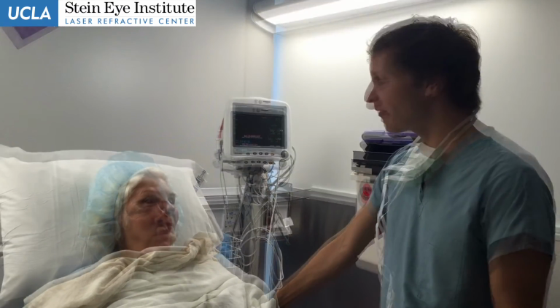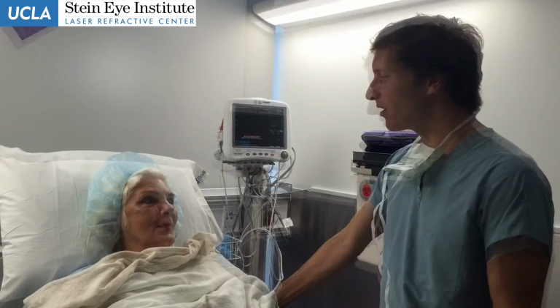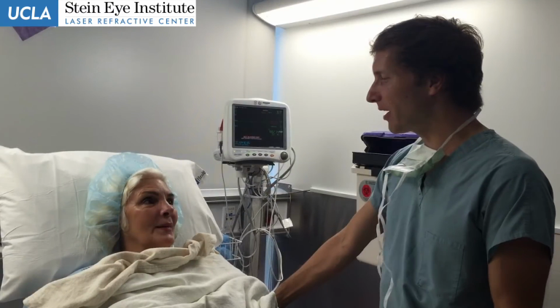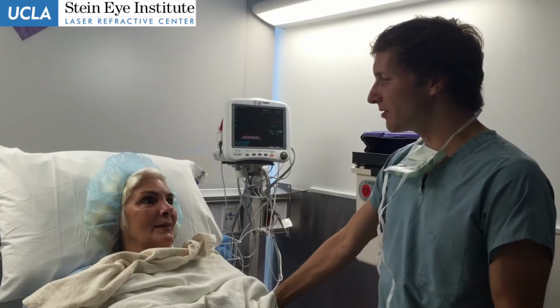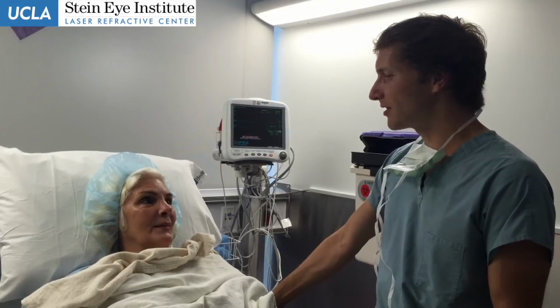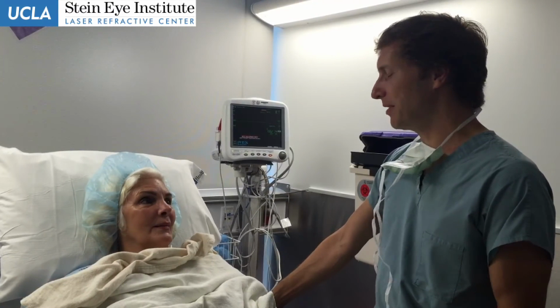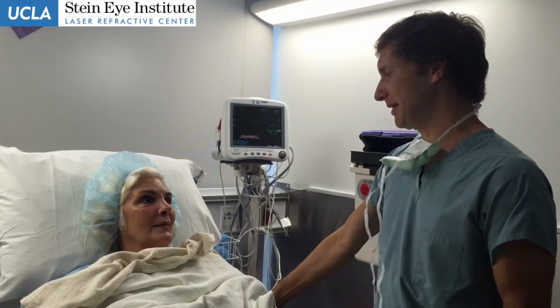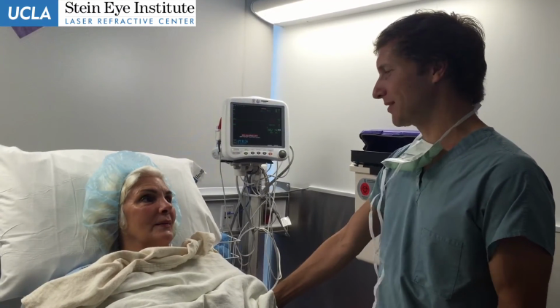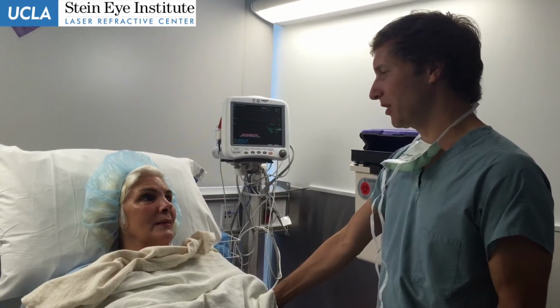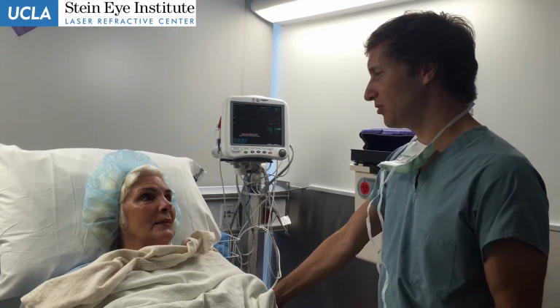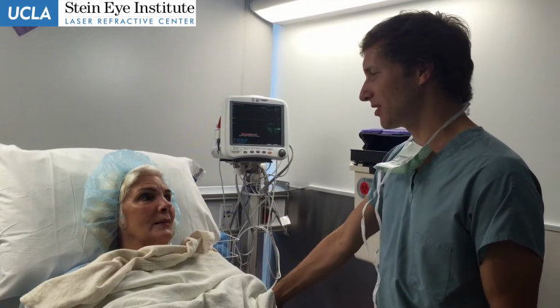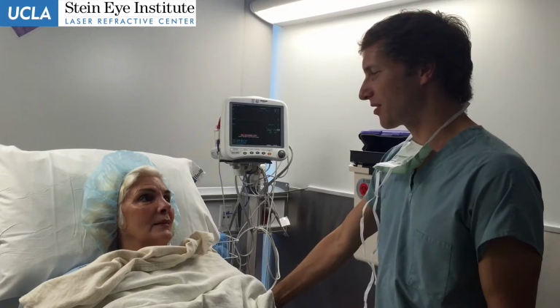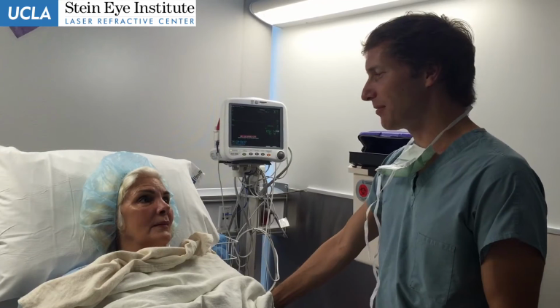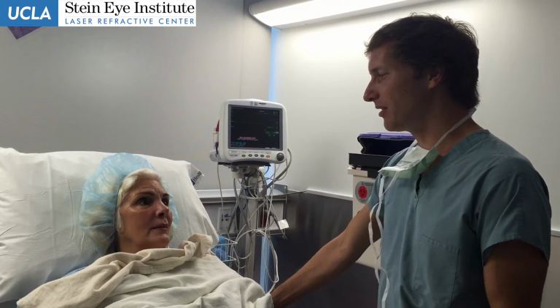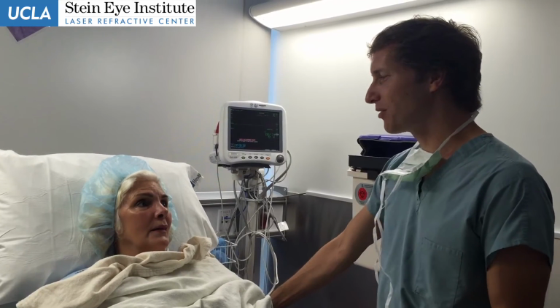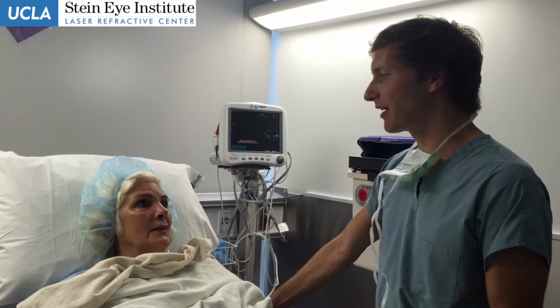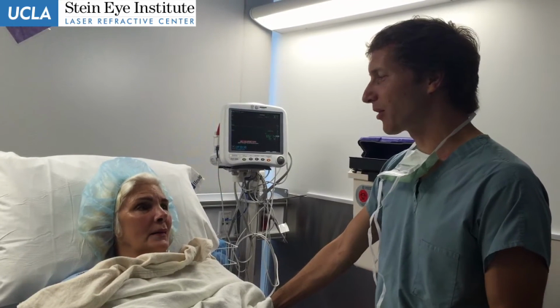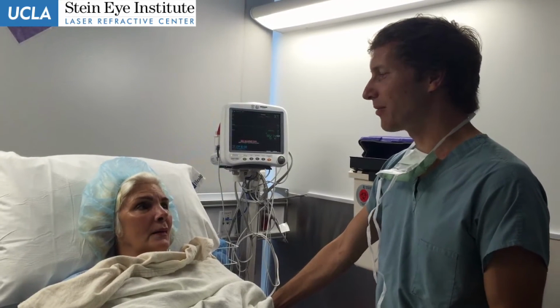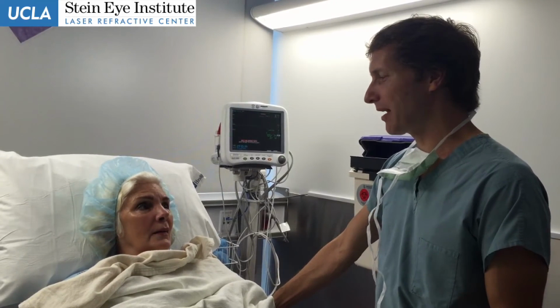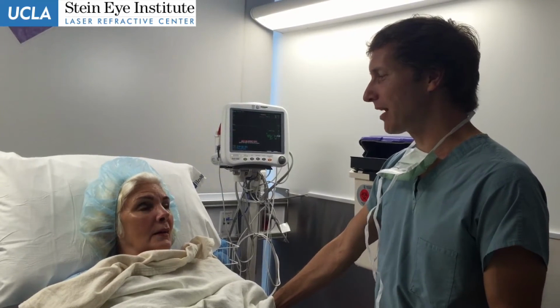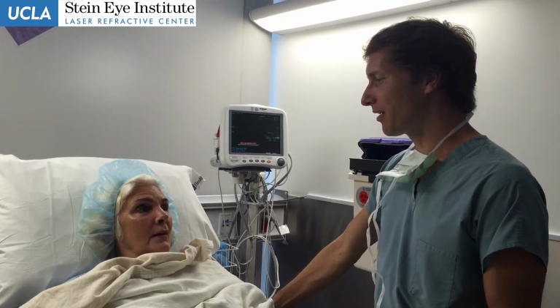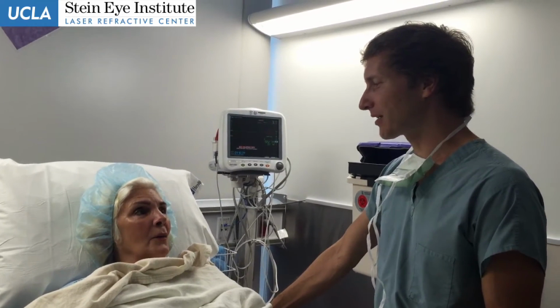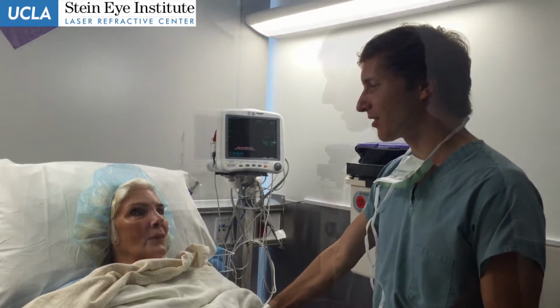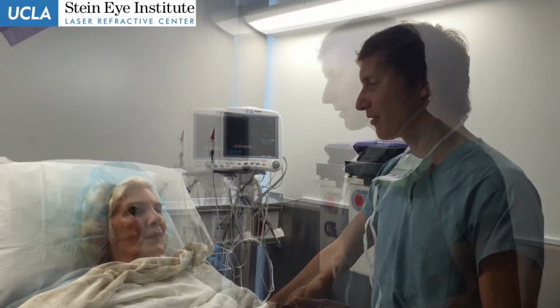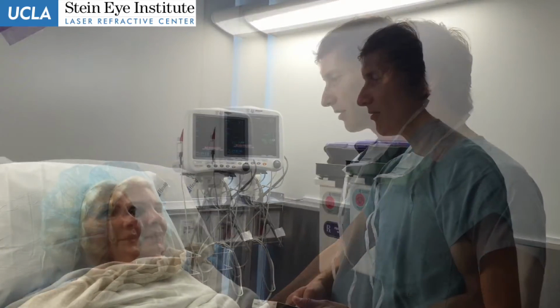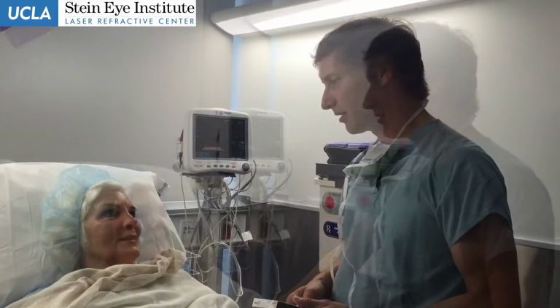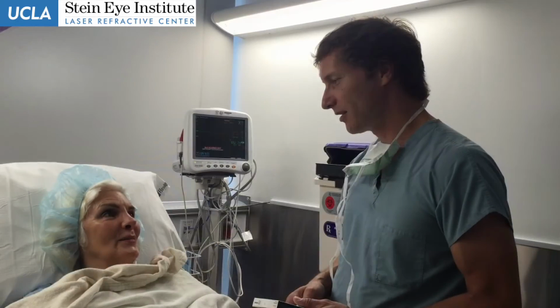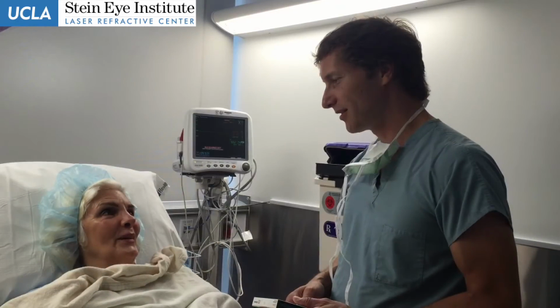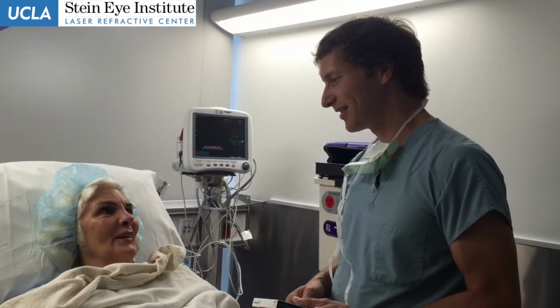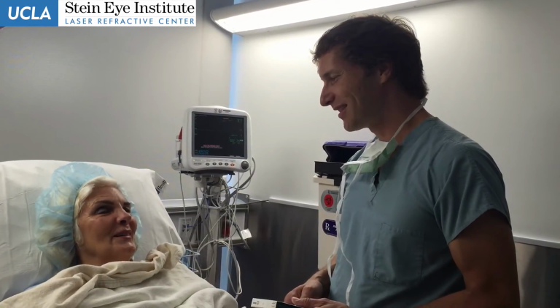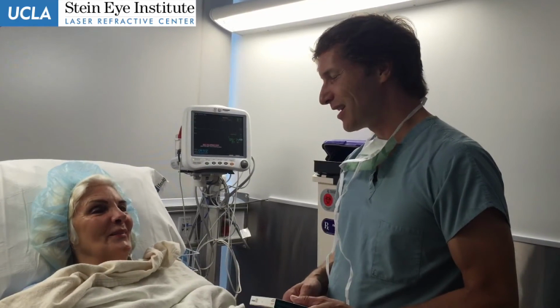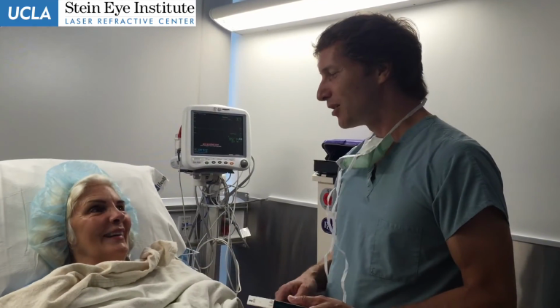I've had other patients give me a sense of what you just described, but you were very eloquent about how it affects their life. Feels like a miracle to me.